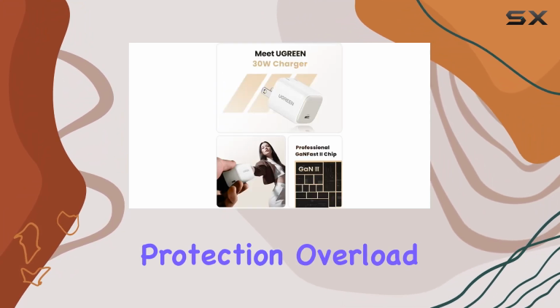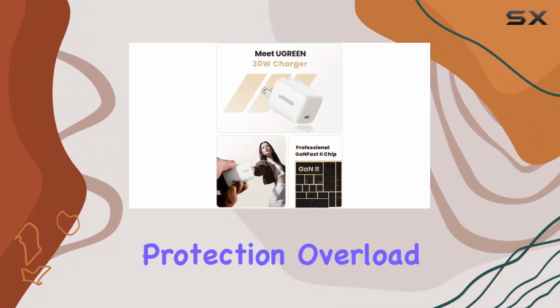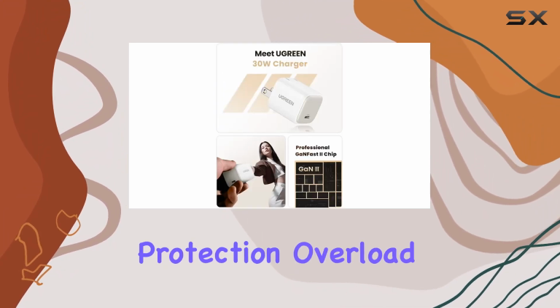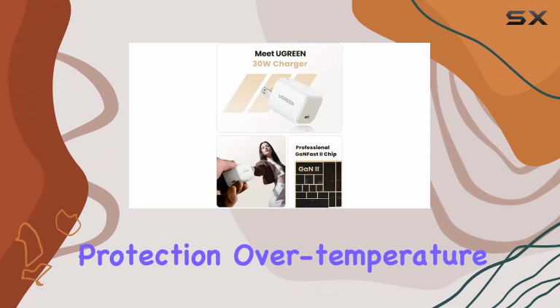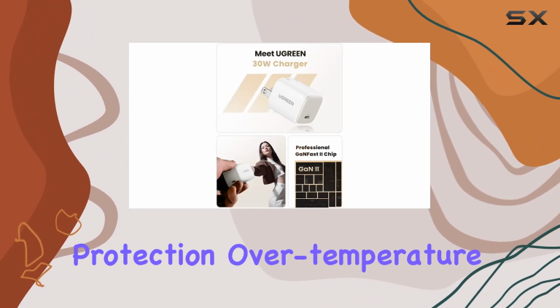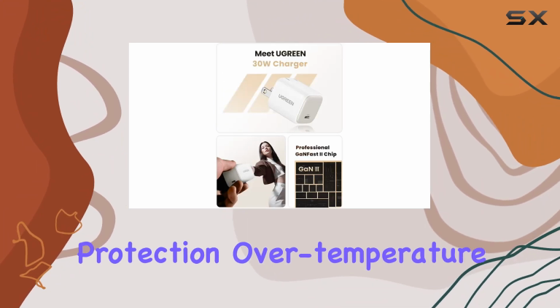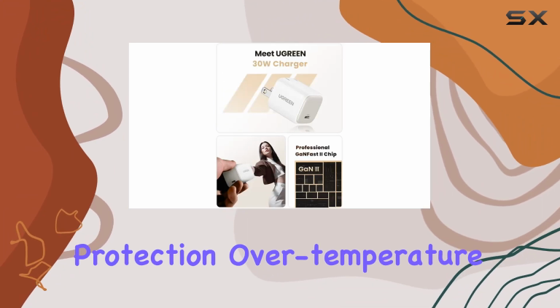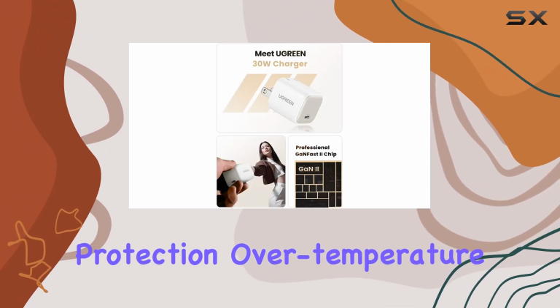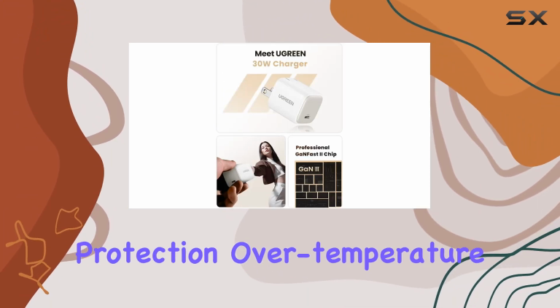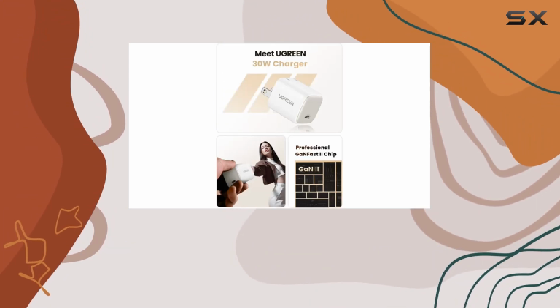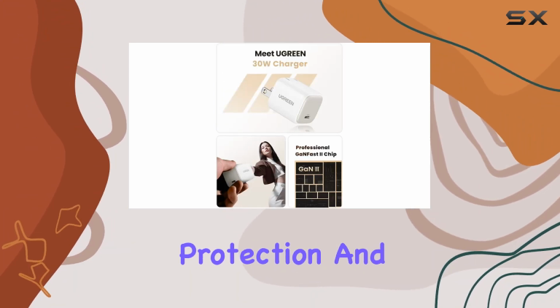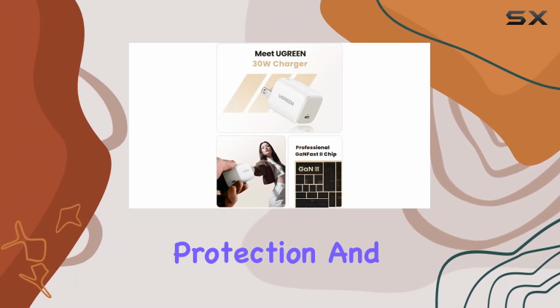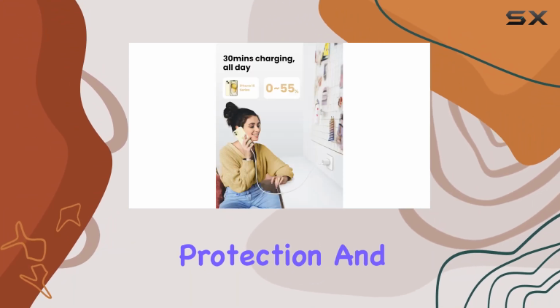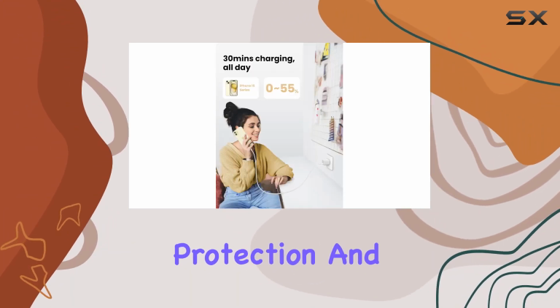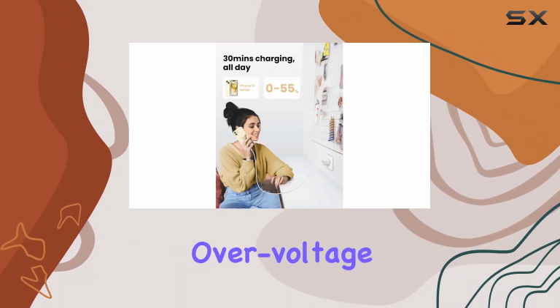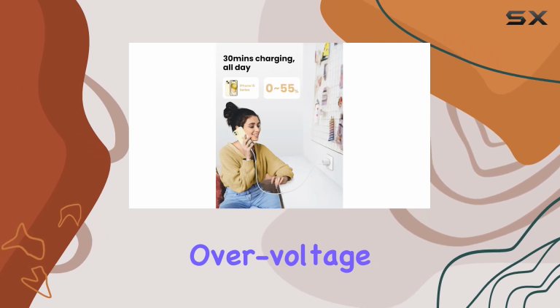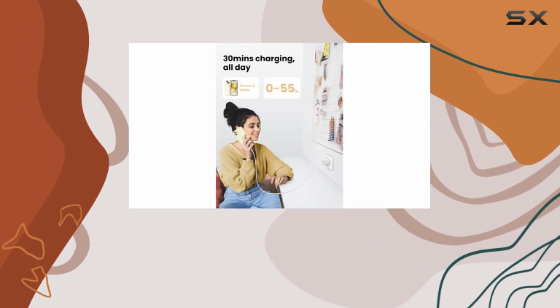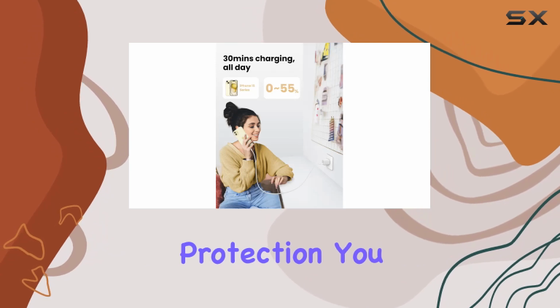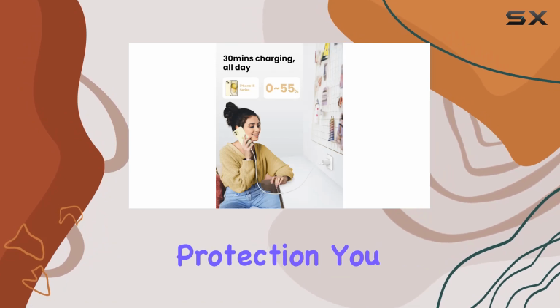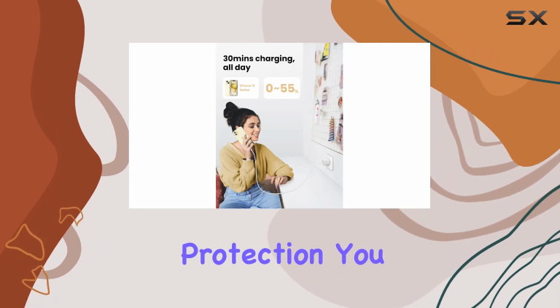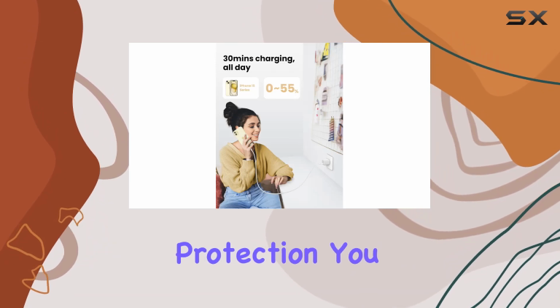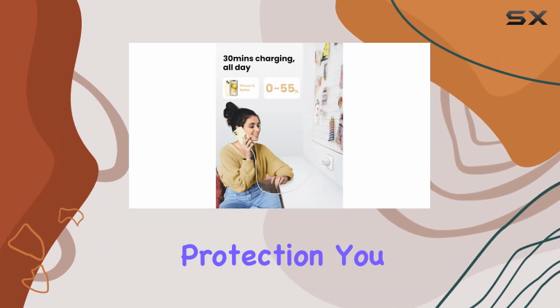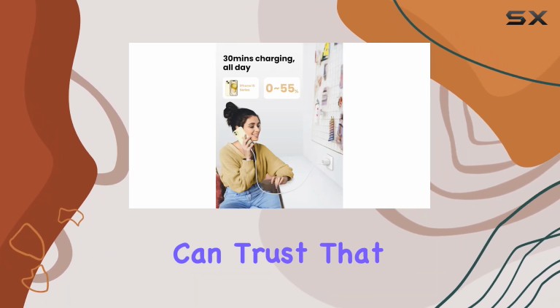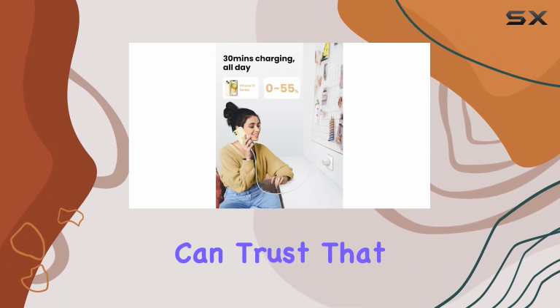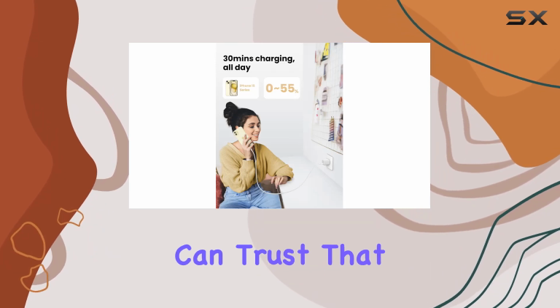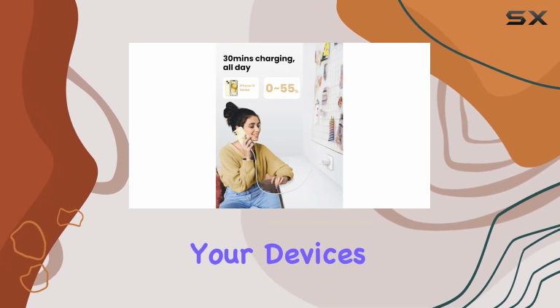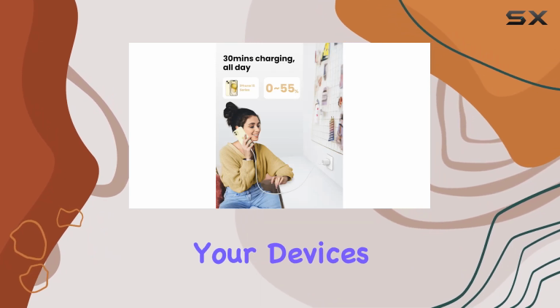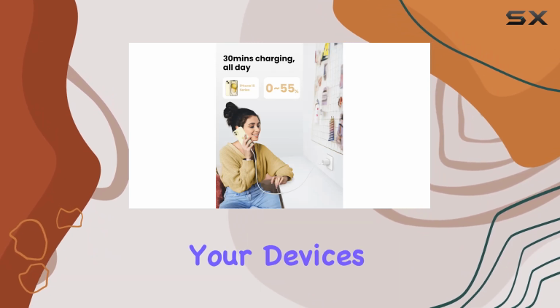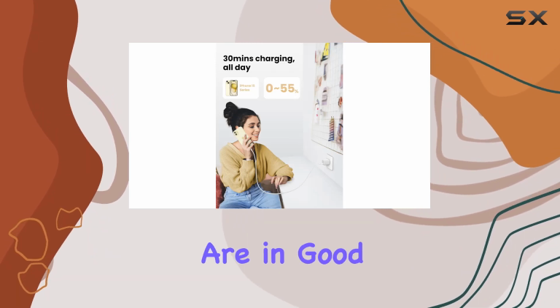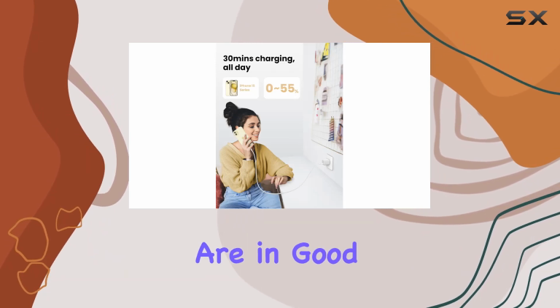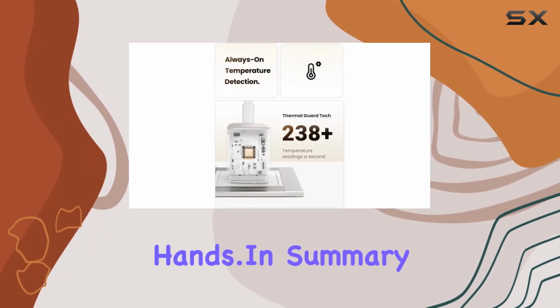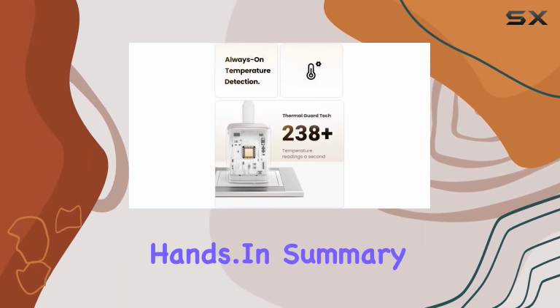Safety is a top priority here, with a comprehensive safety system that includes short circuit protection, overload protection, over-temperature protection, and over-voltage protection. You can trust that your devices are in good hands.